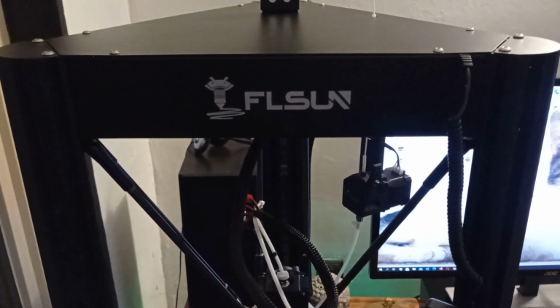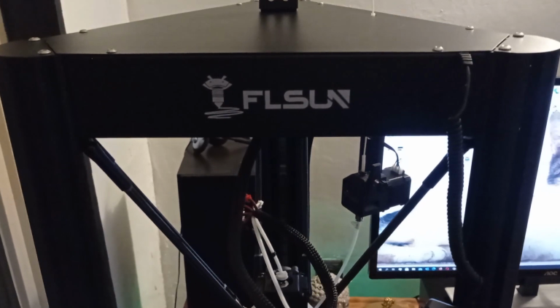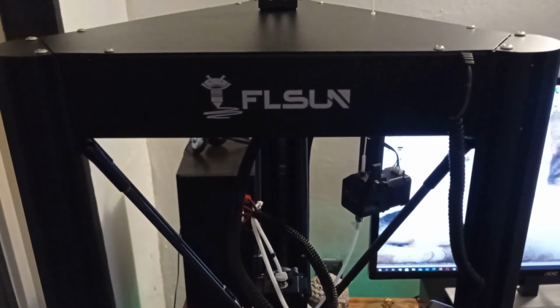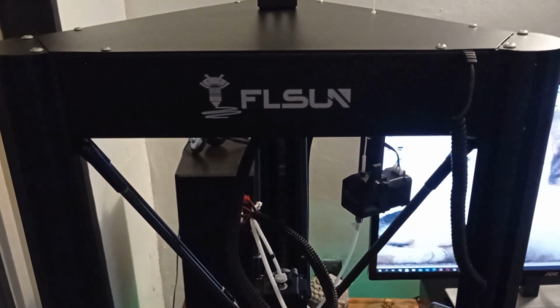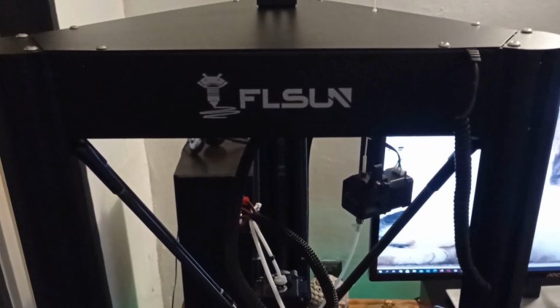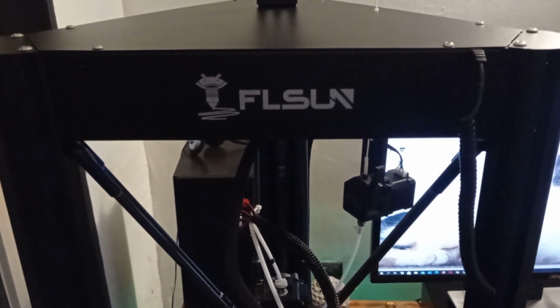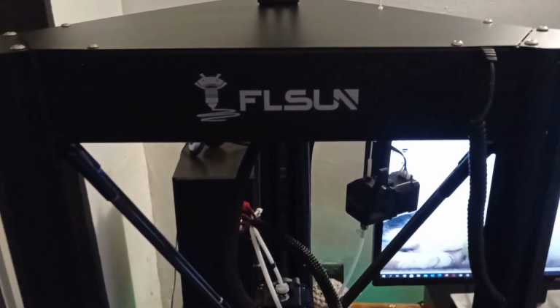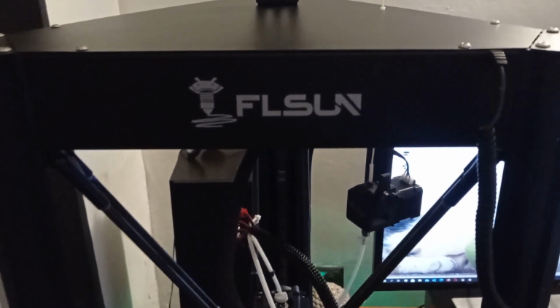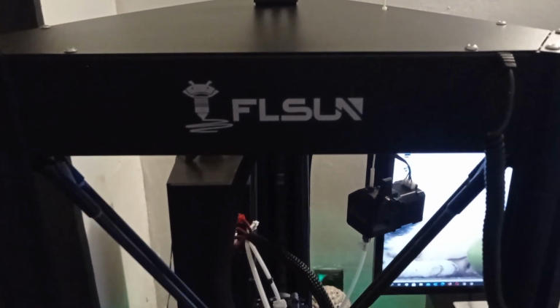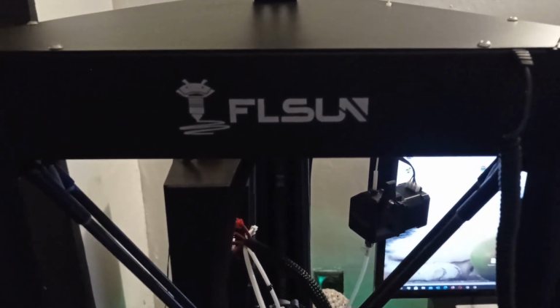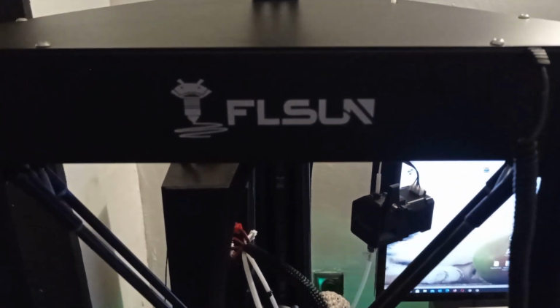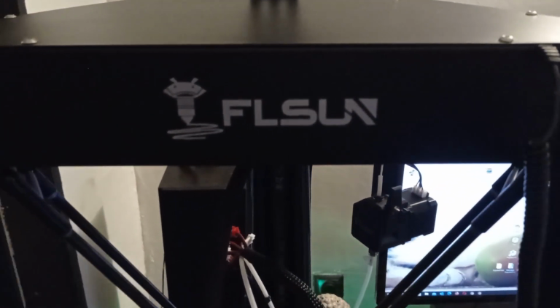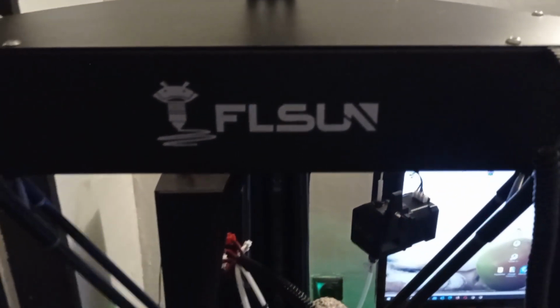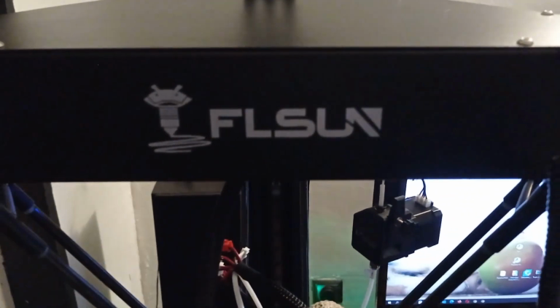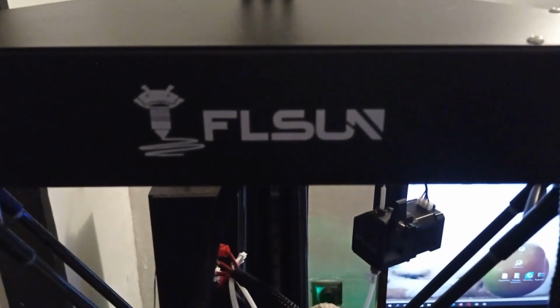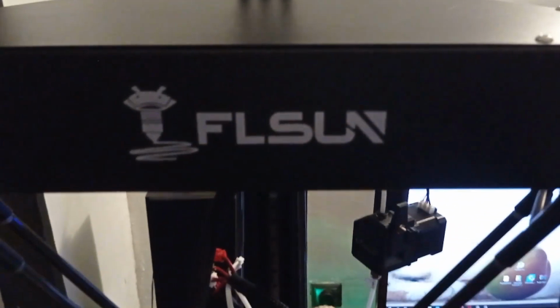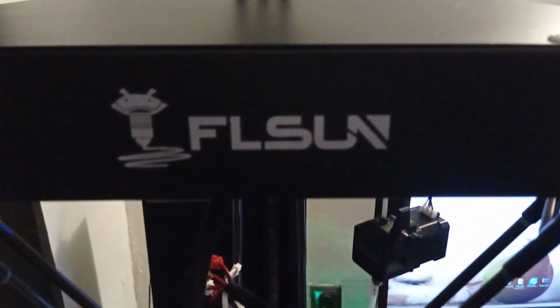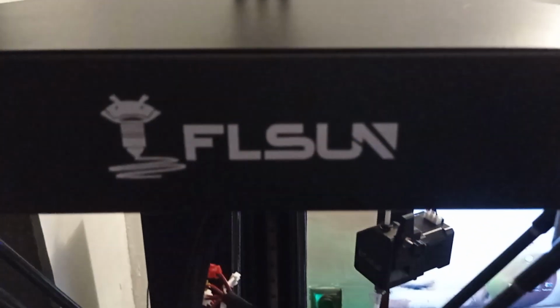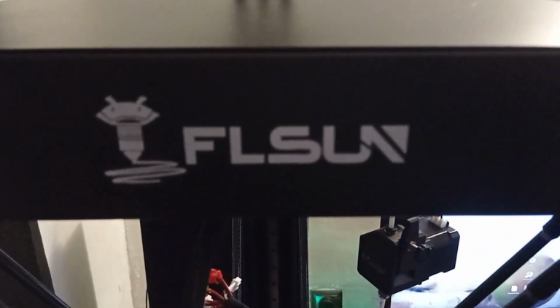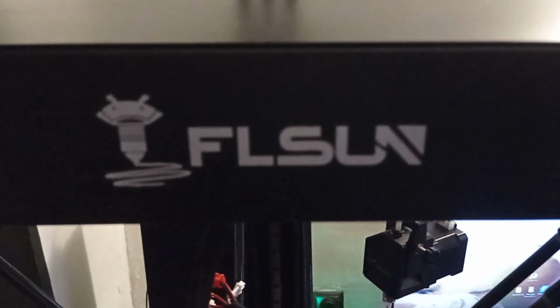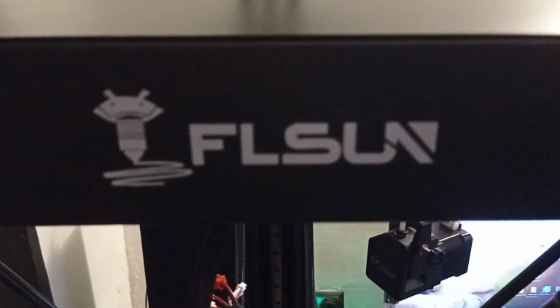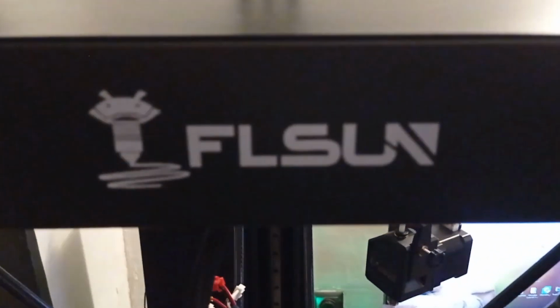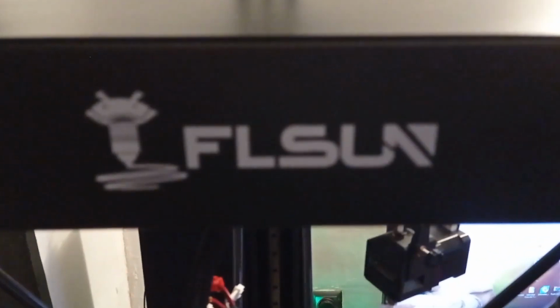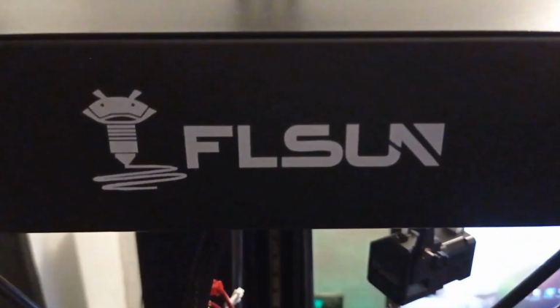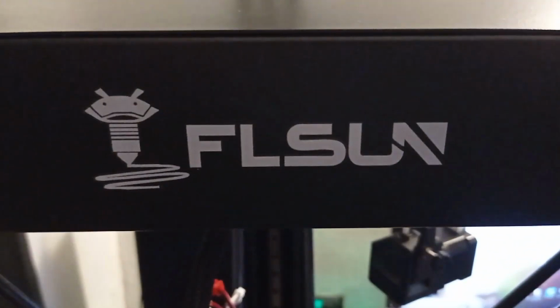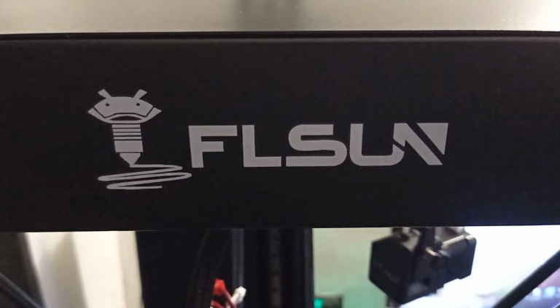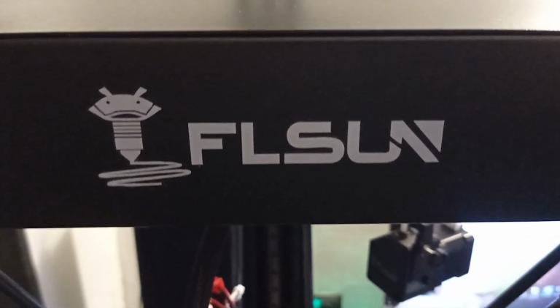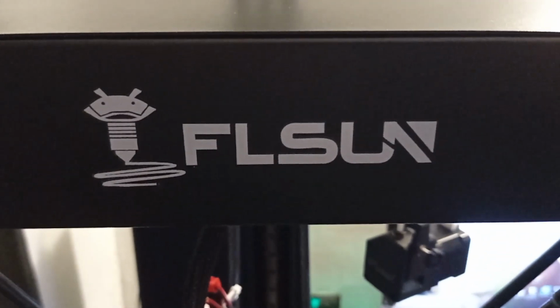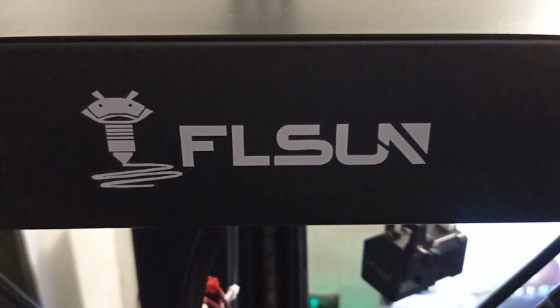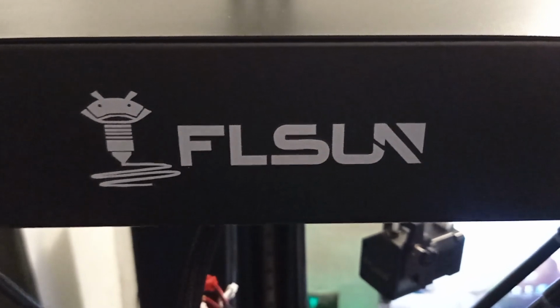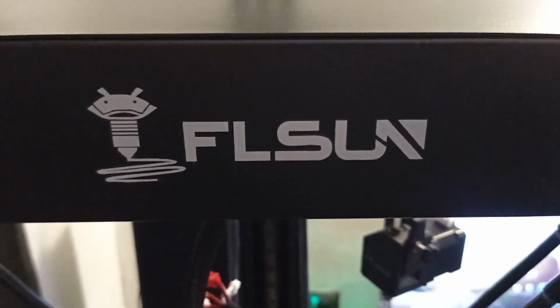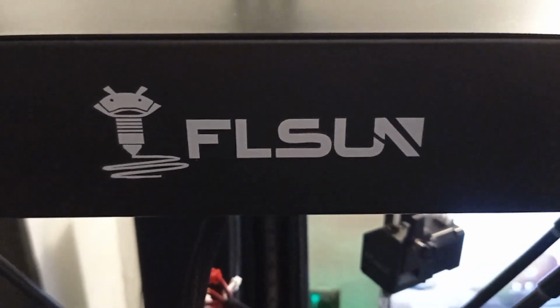Flussan Super Racer is a choice of professionals.